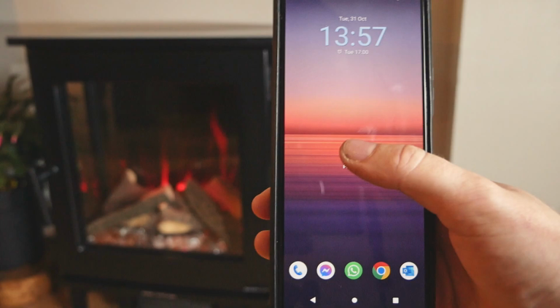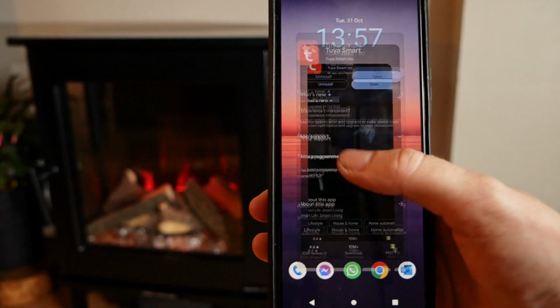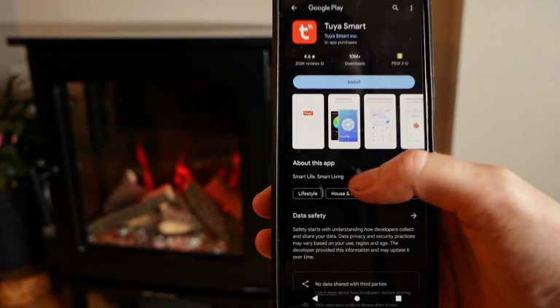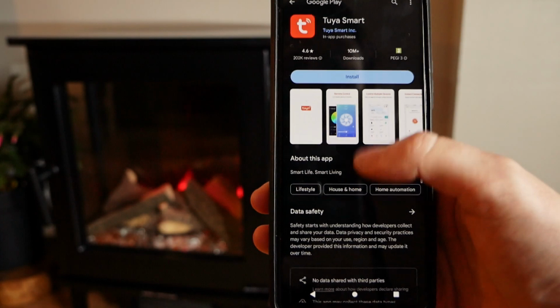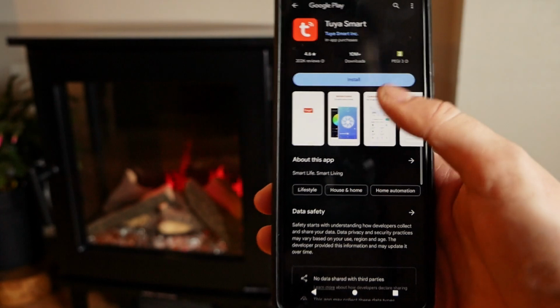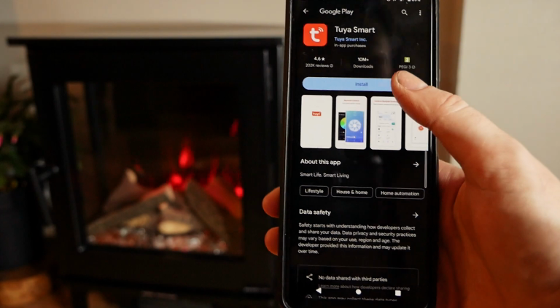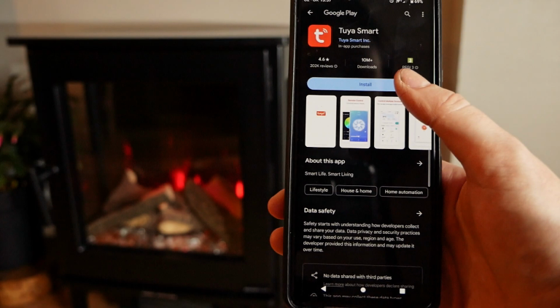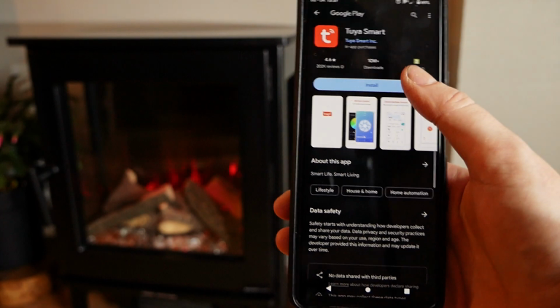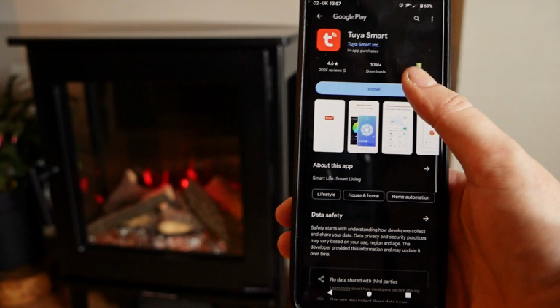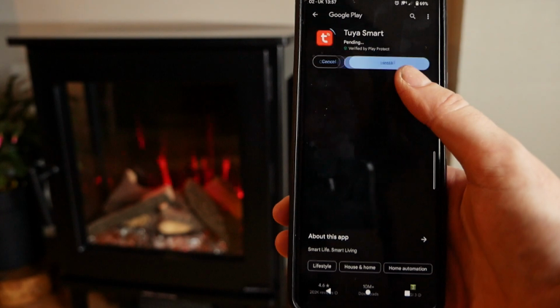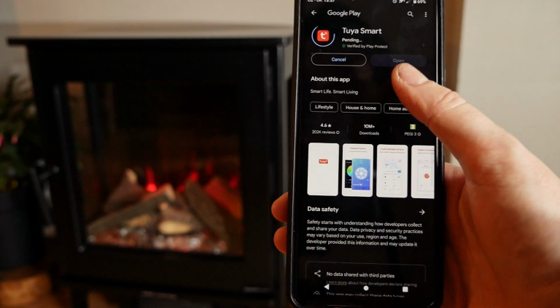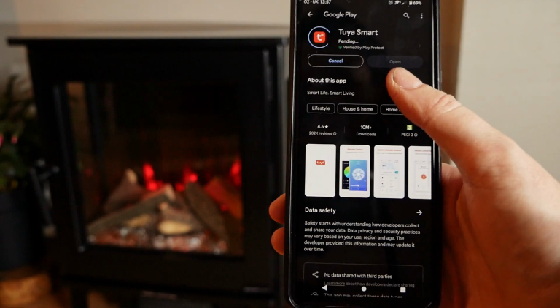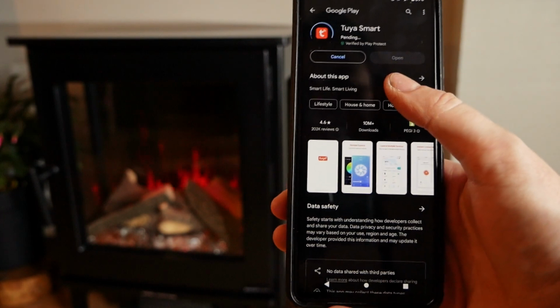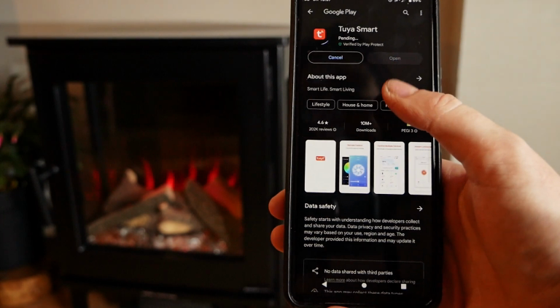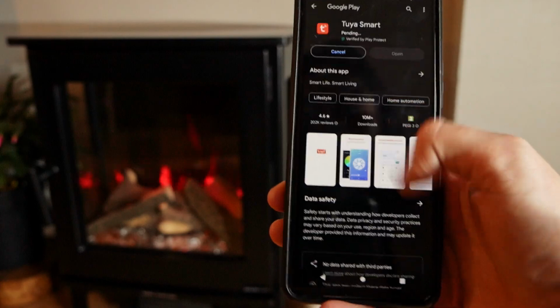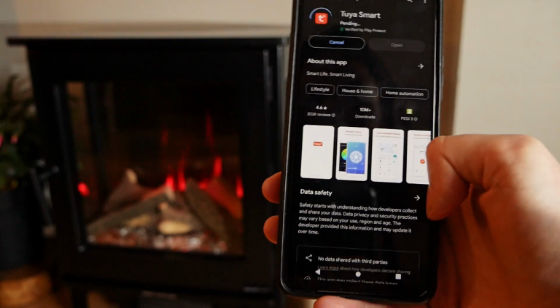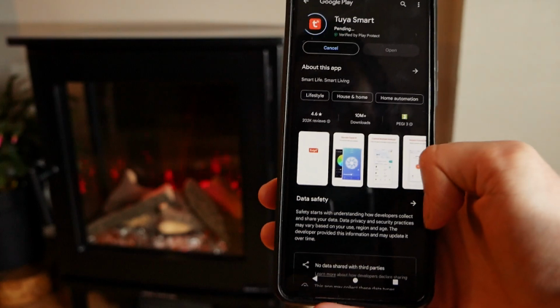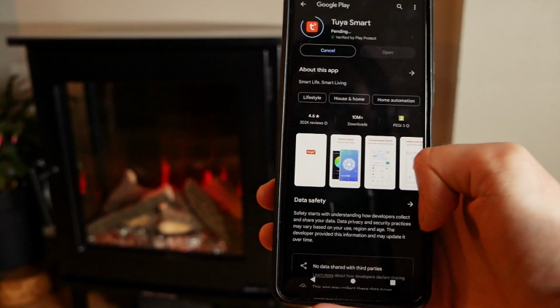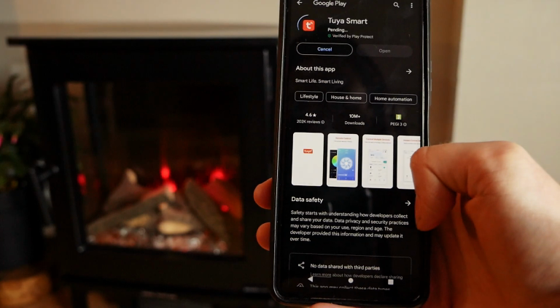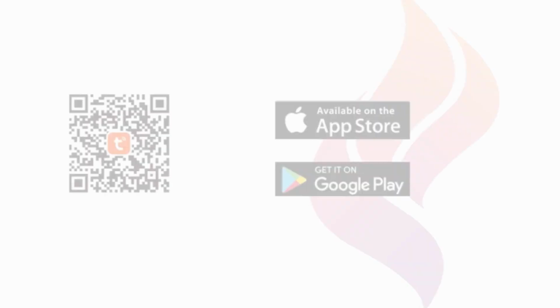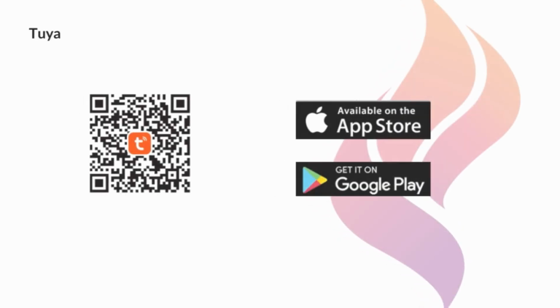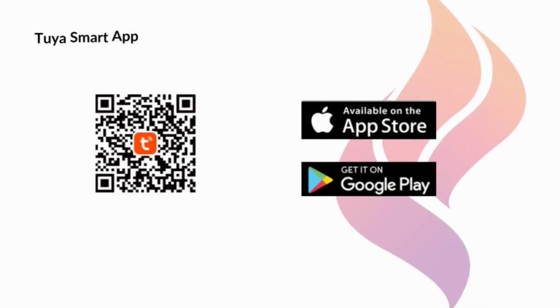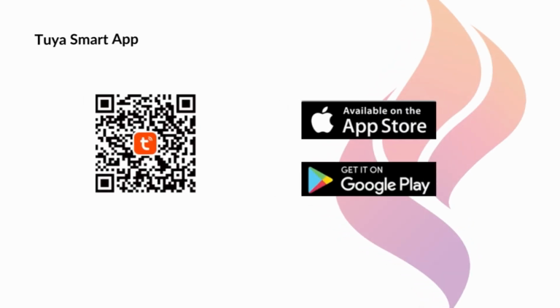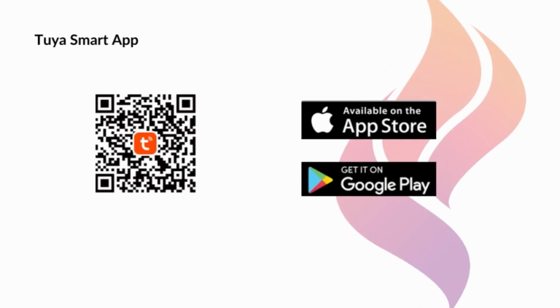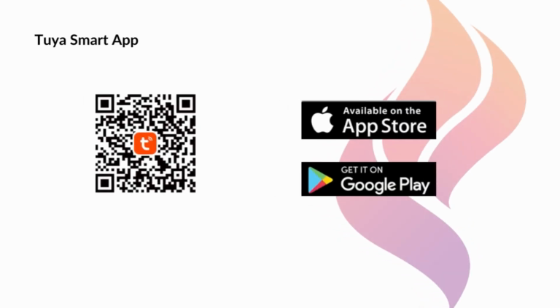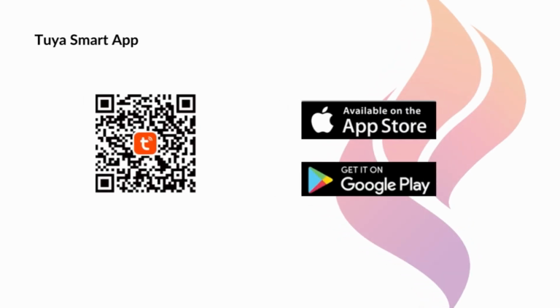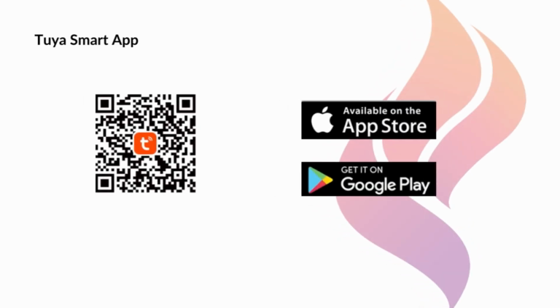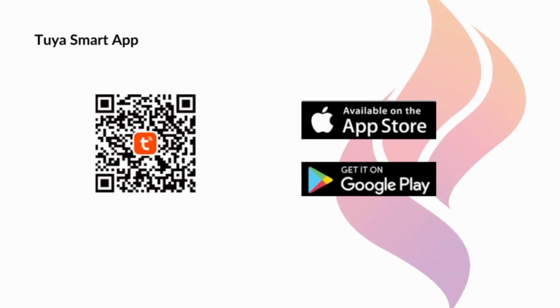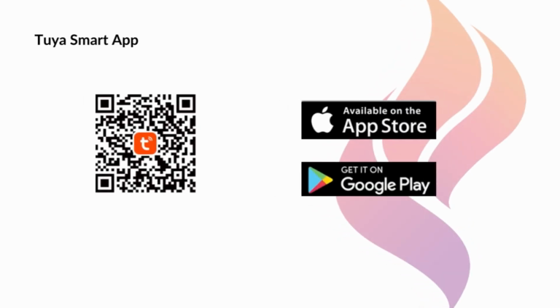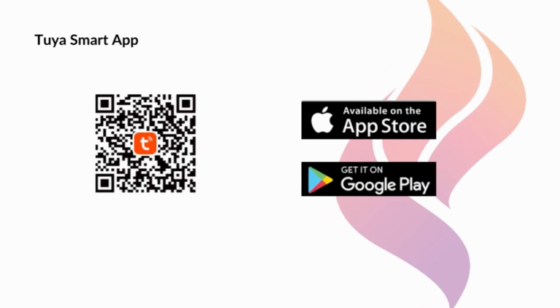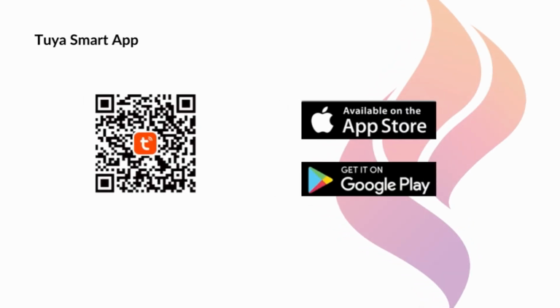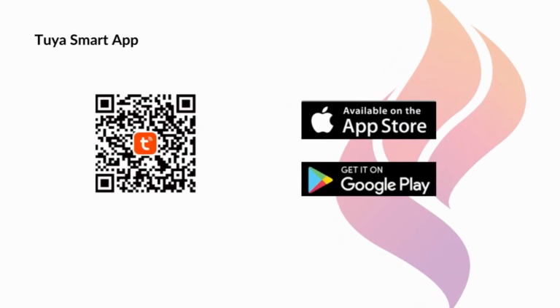To get started, you will need to download the Tuya smart app from Google Play or the App Store. You can scan the QR code now to do this.